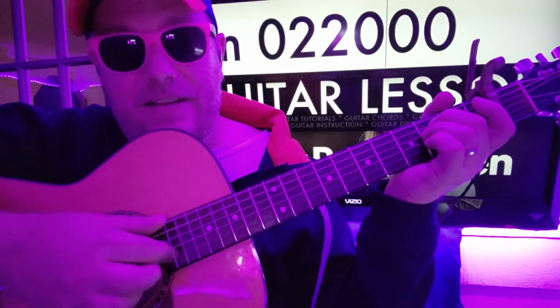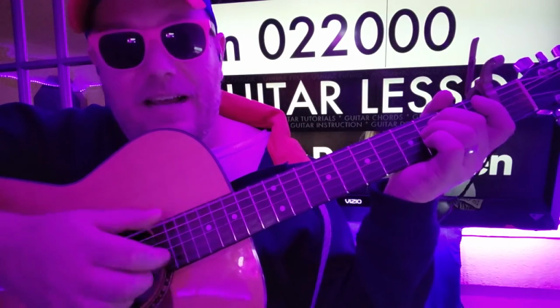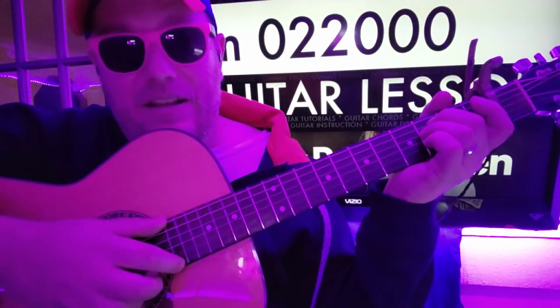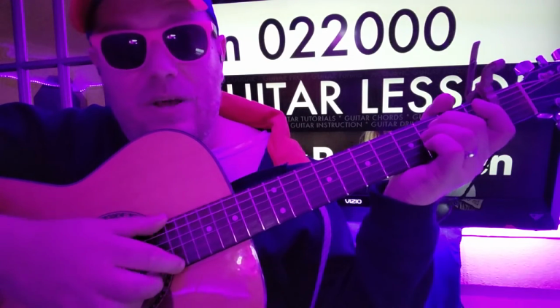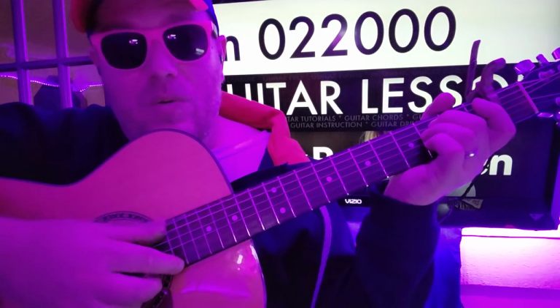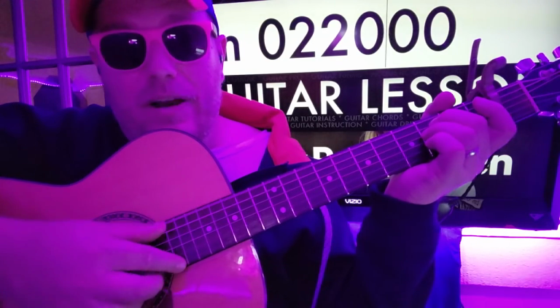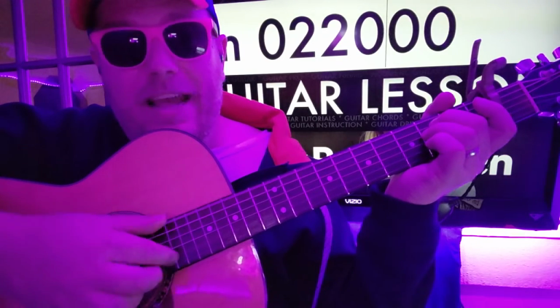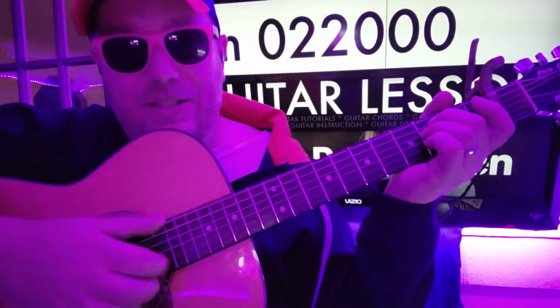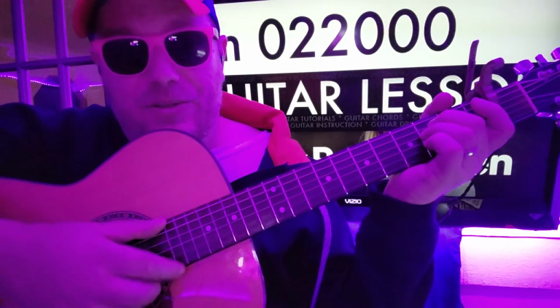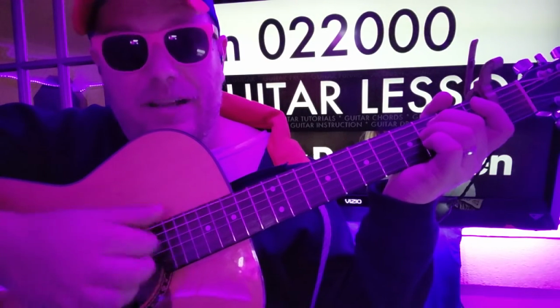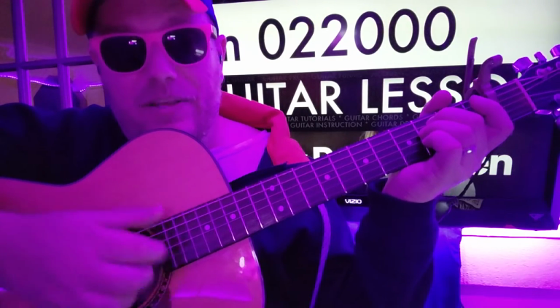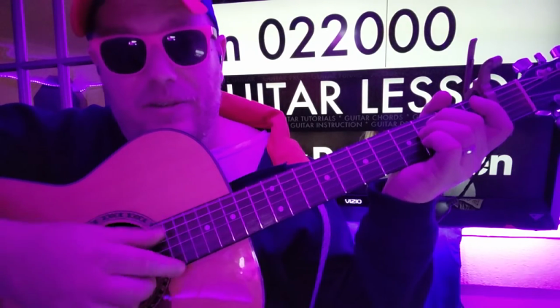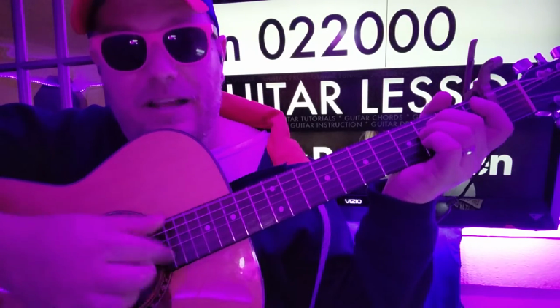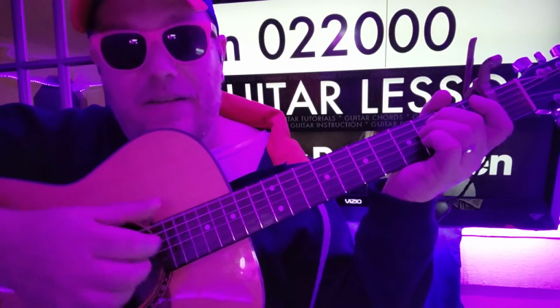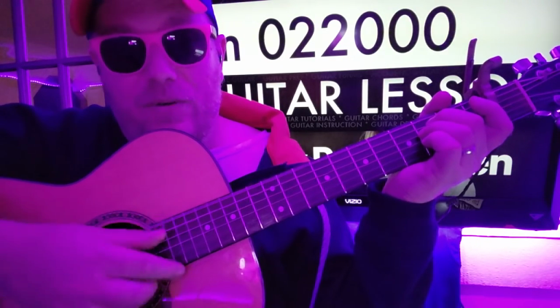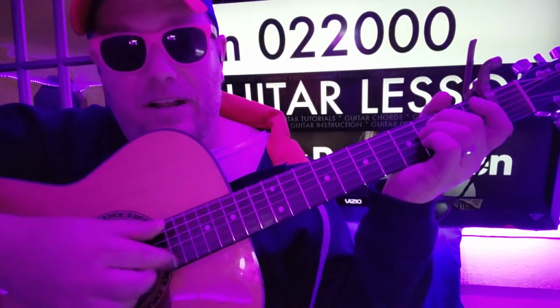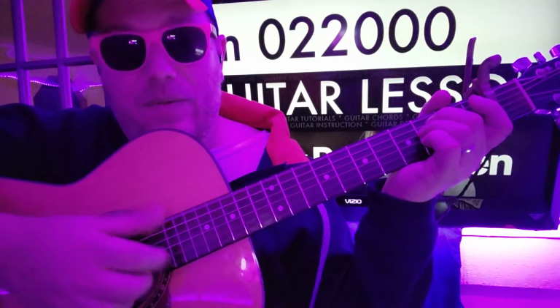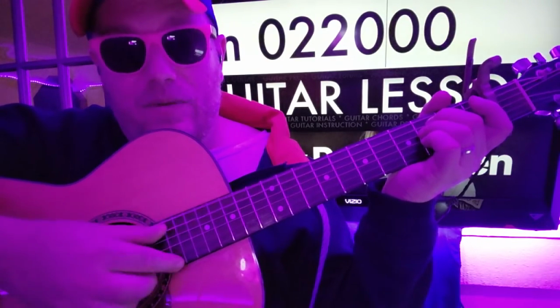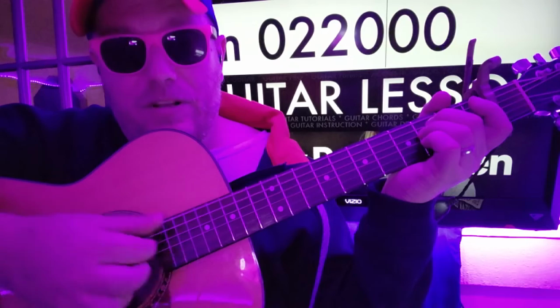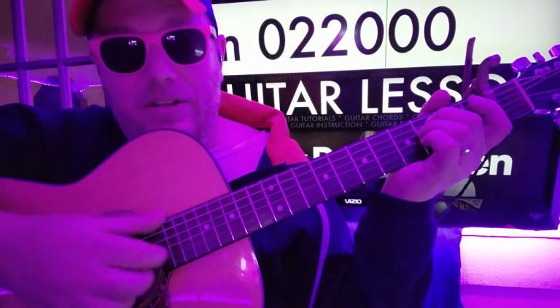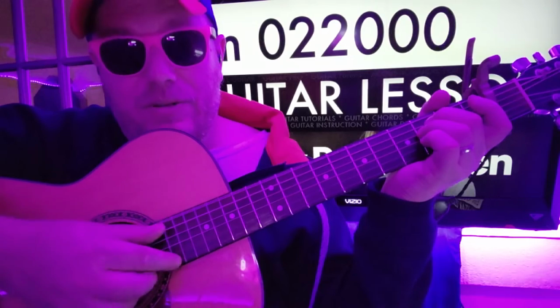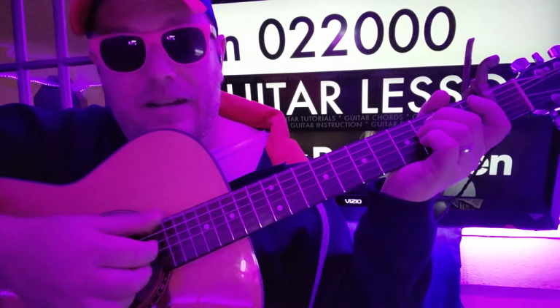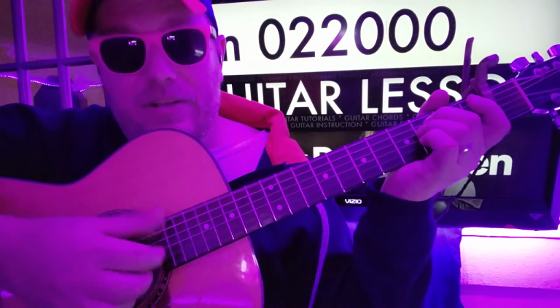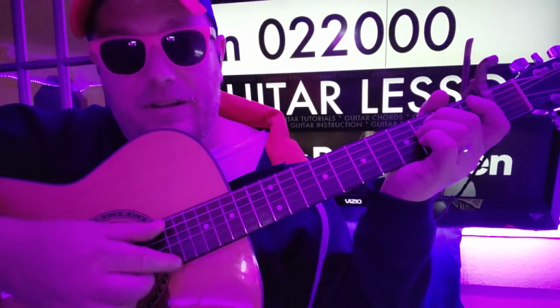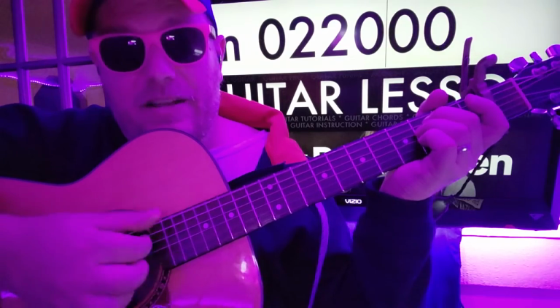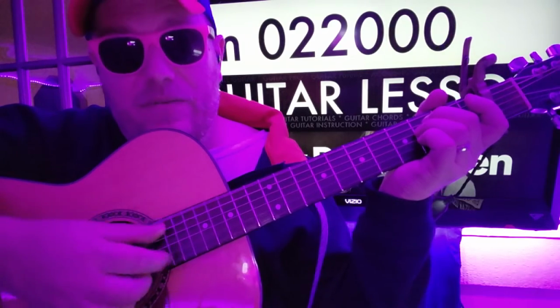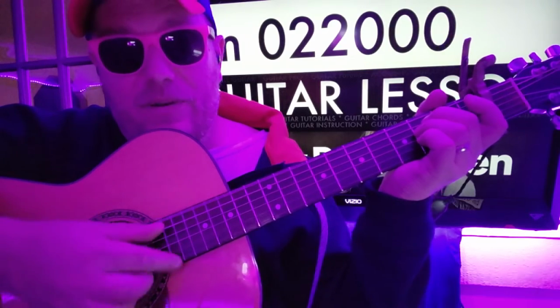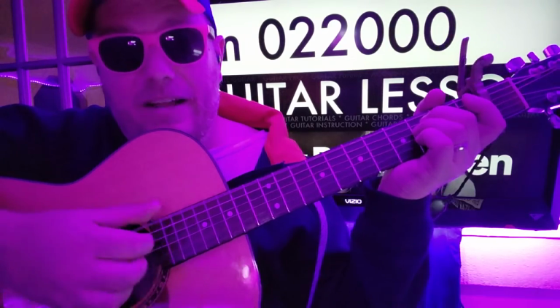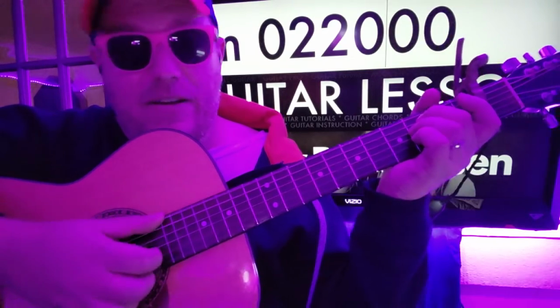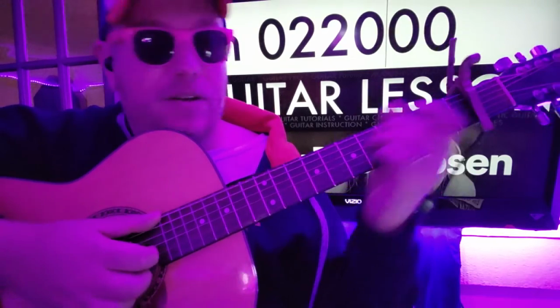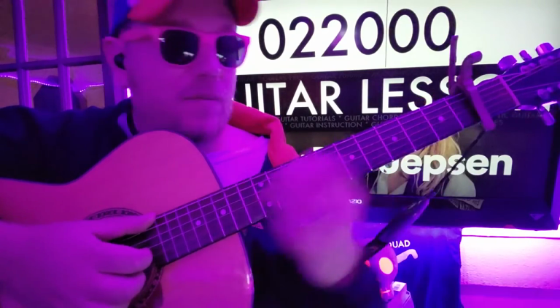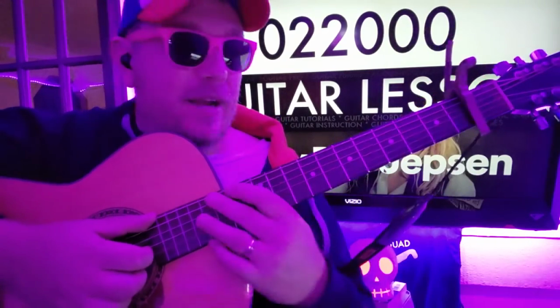One and, two and, three and, four and — one and, two and, three and, four and. That's the rhythmic feel we're going for.